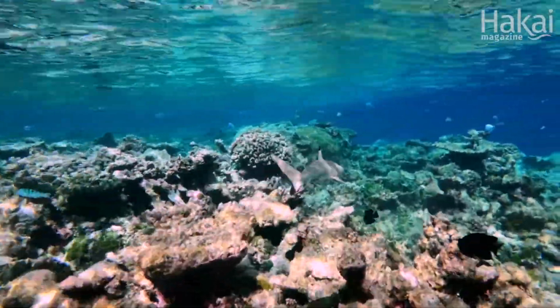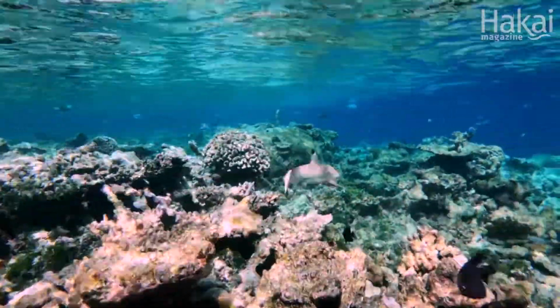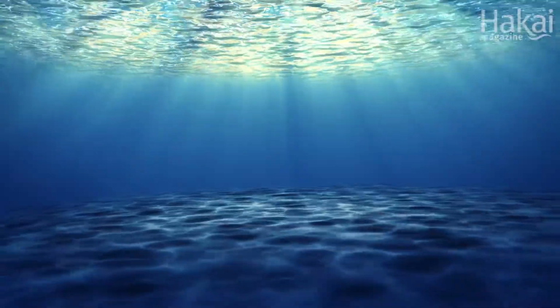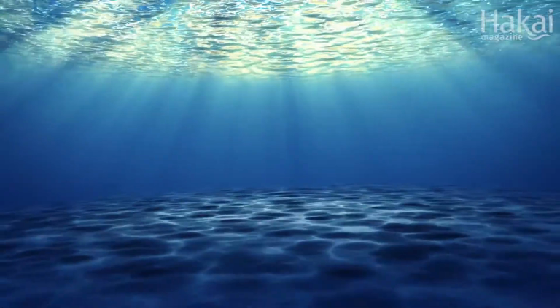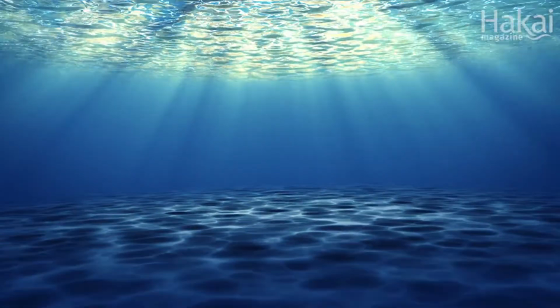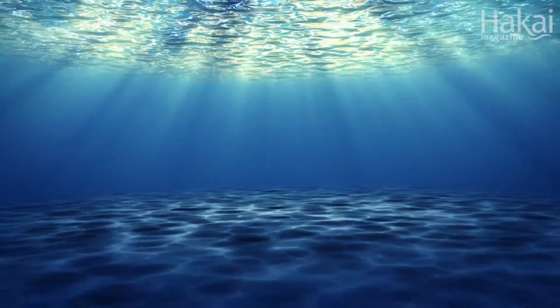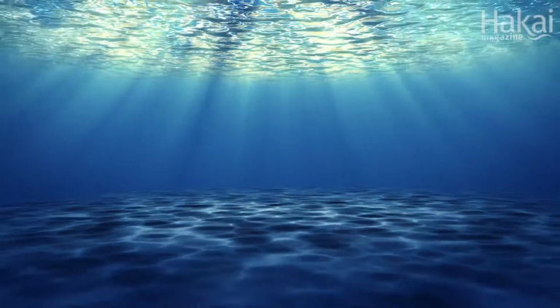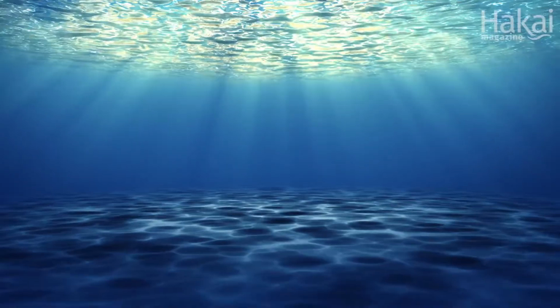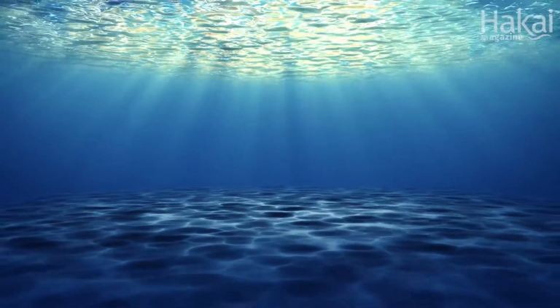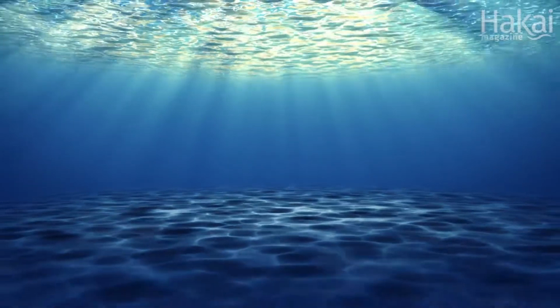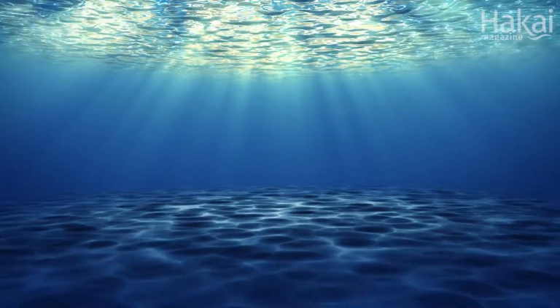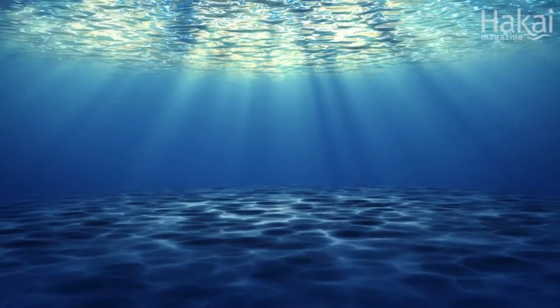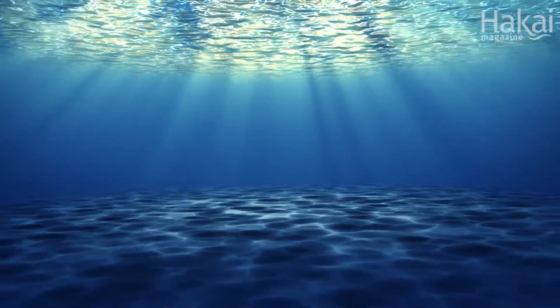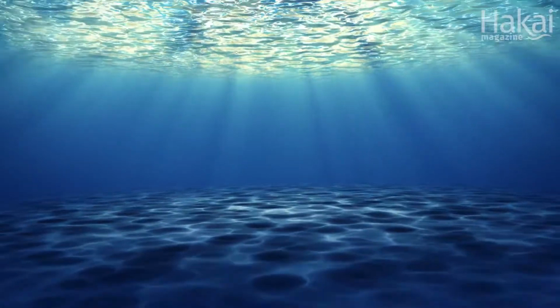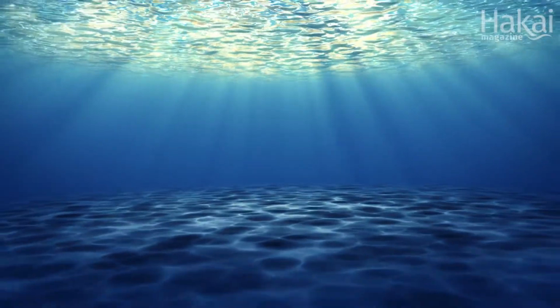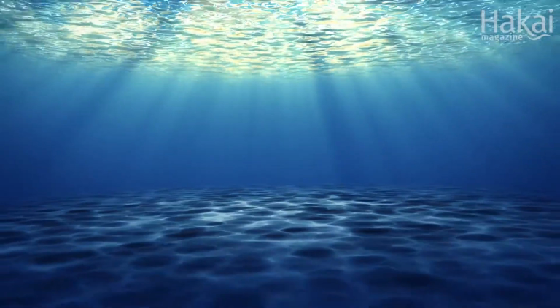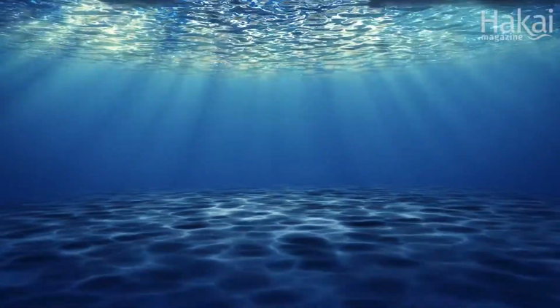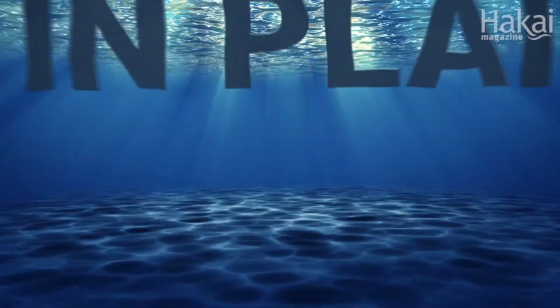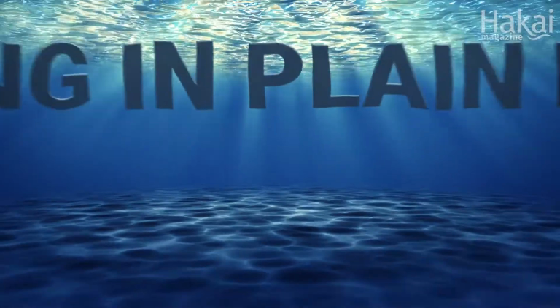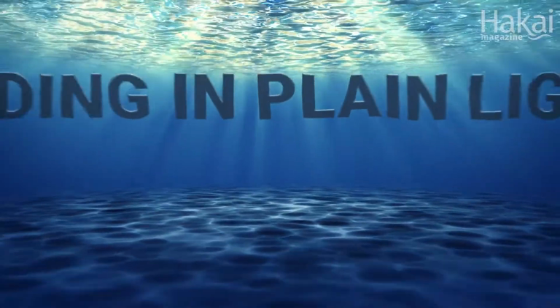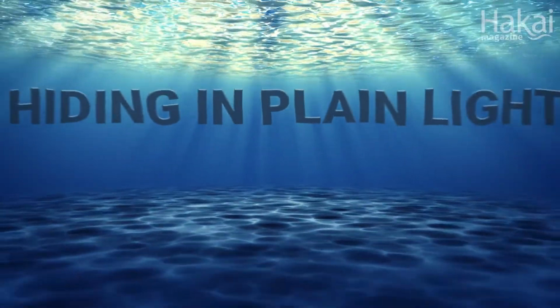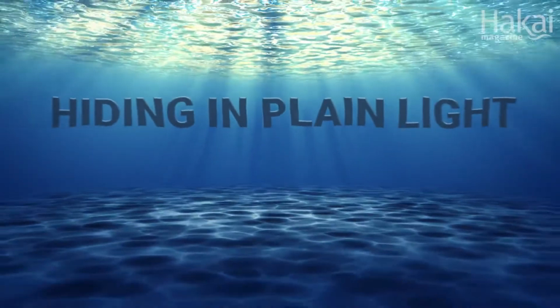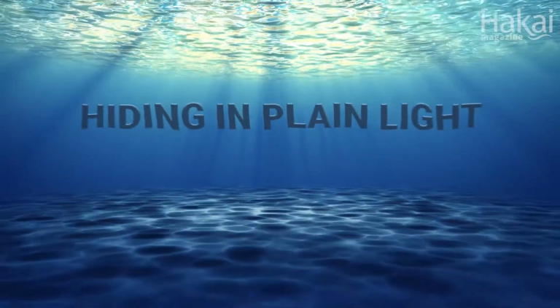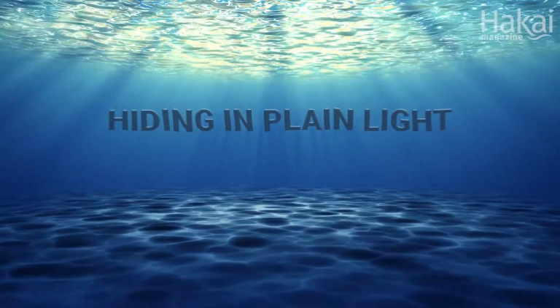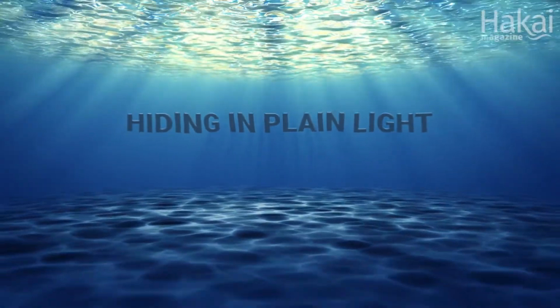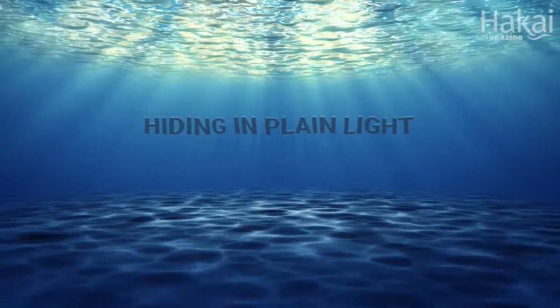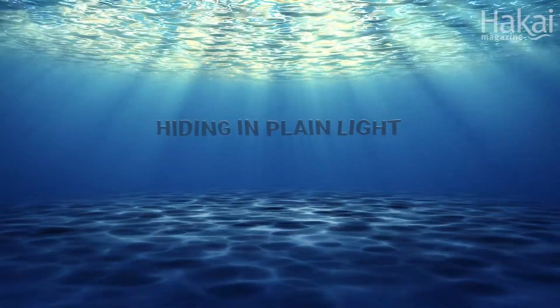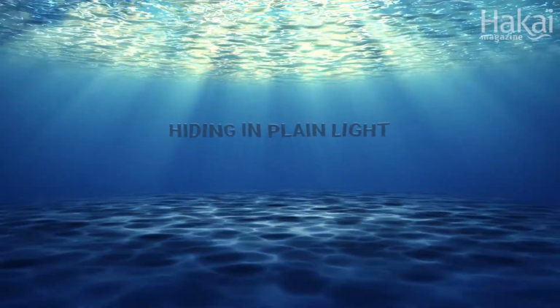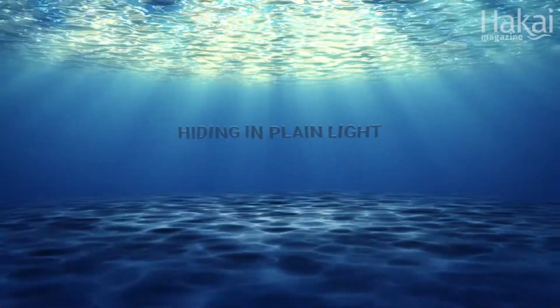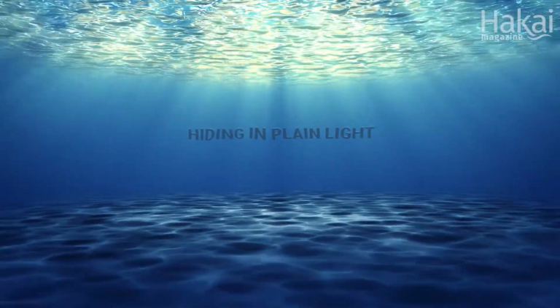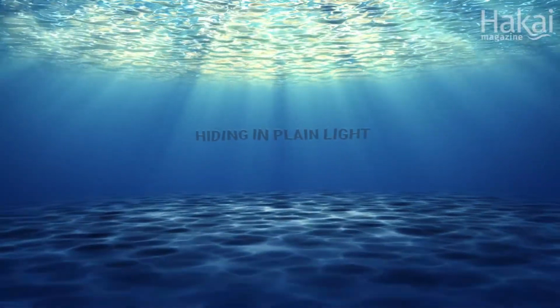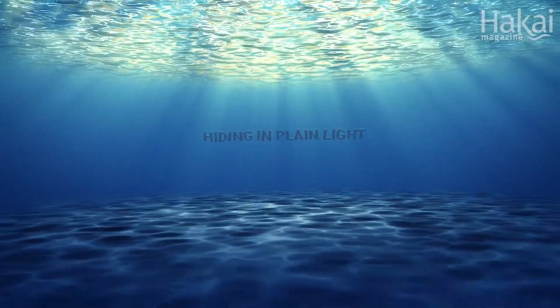And they may give a surprising benefit to fish on coral reefs: the ability to hide in plain sight.